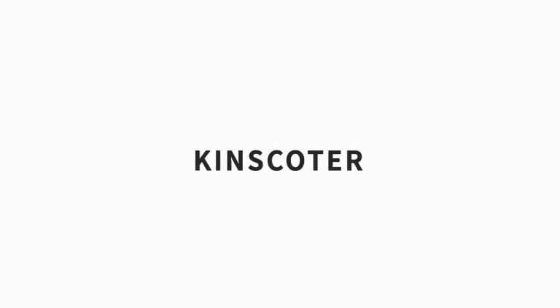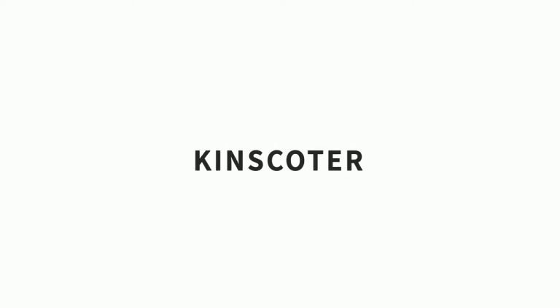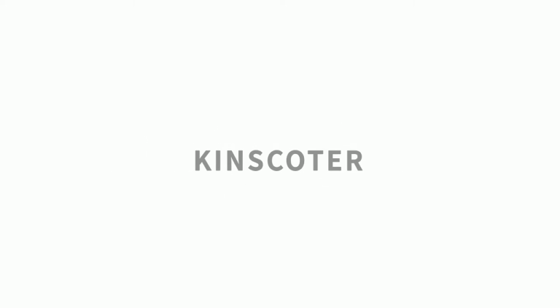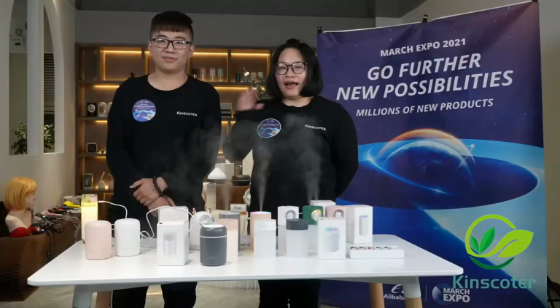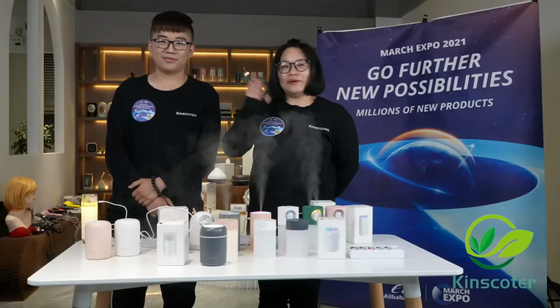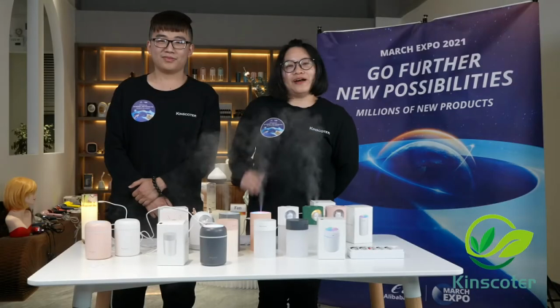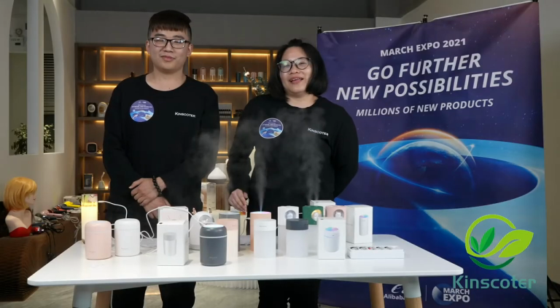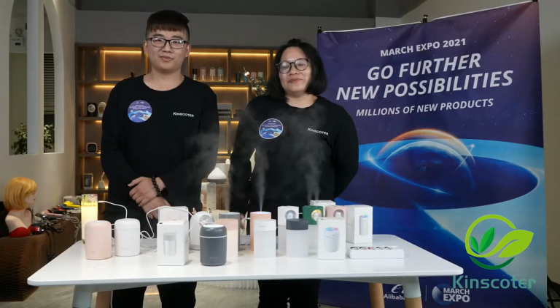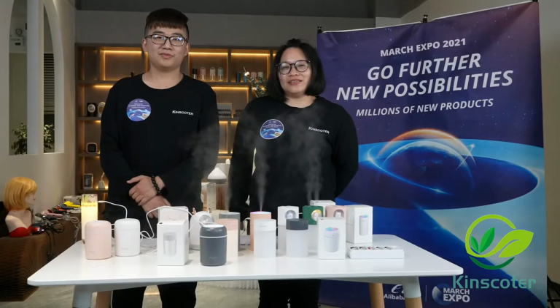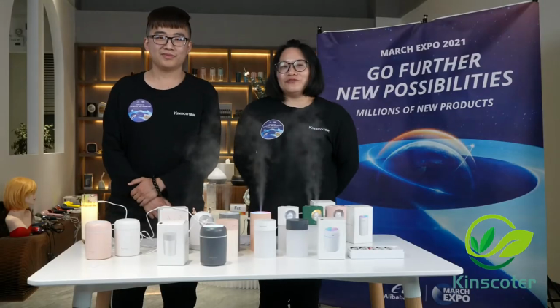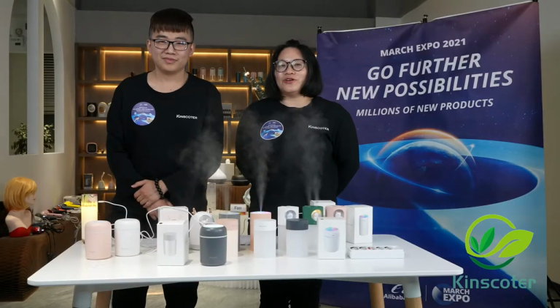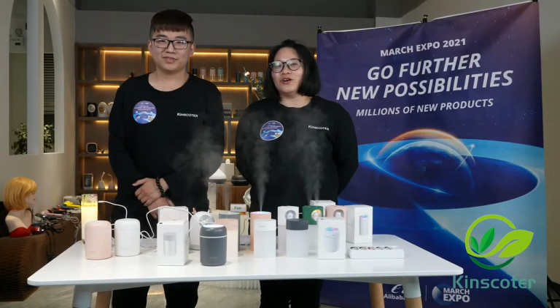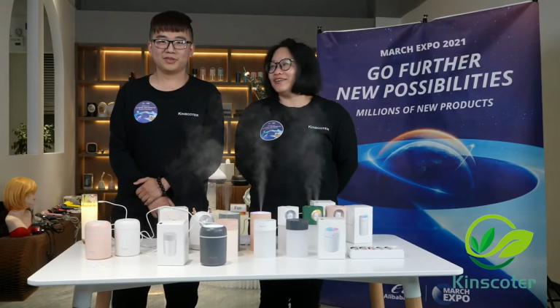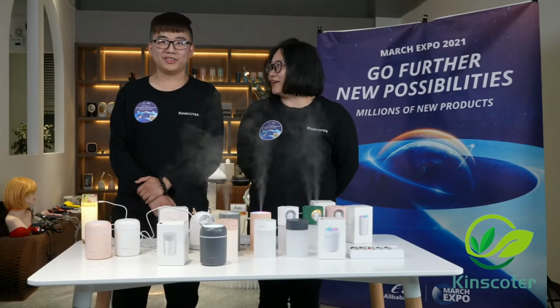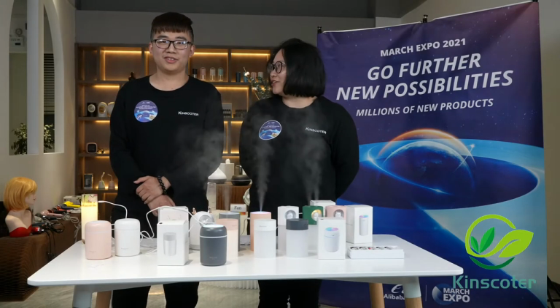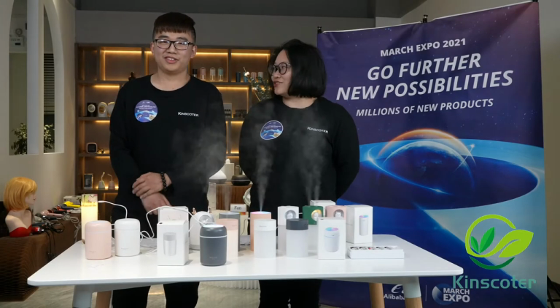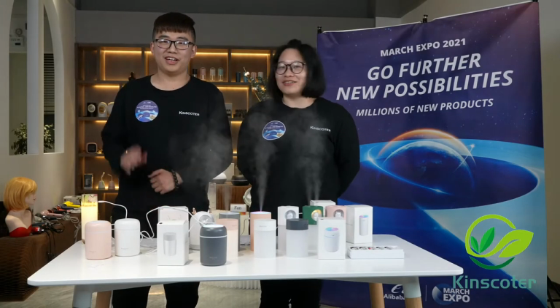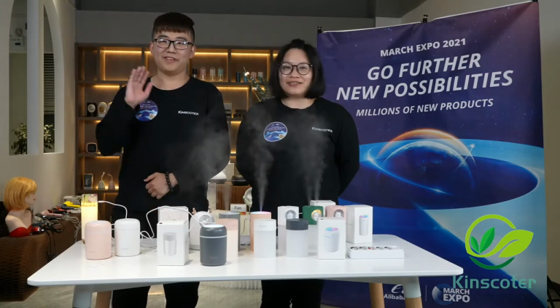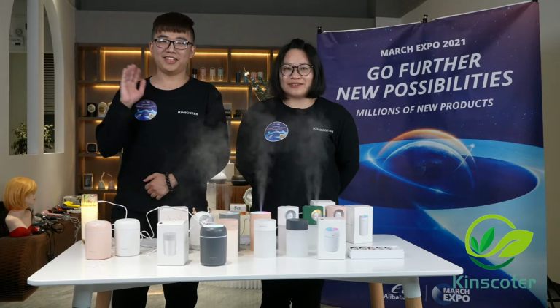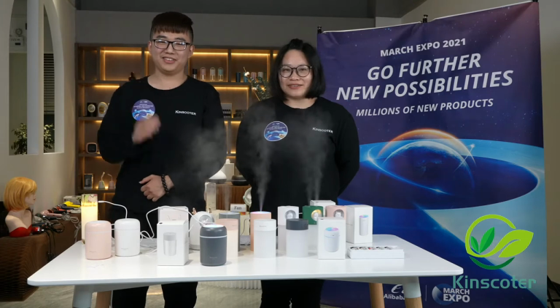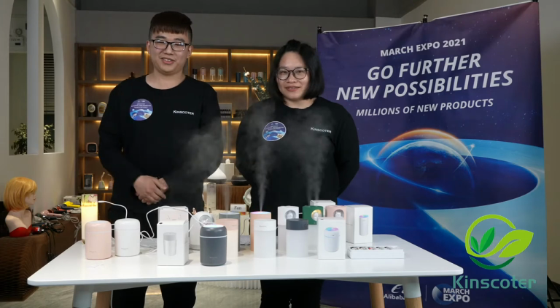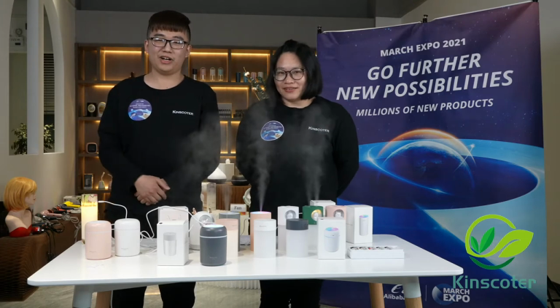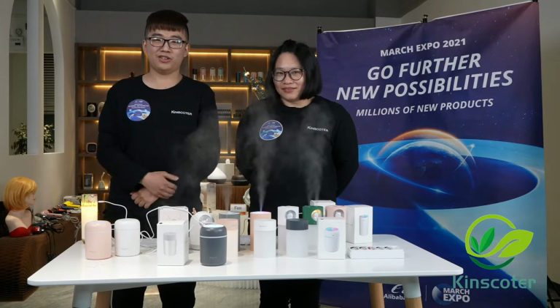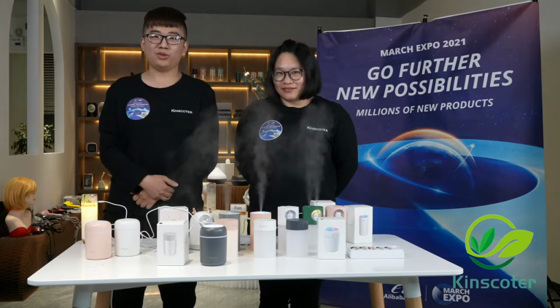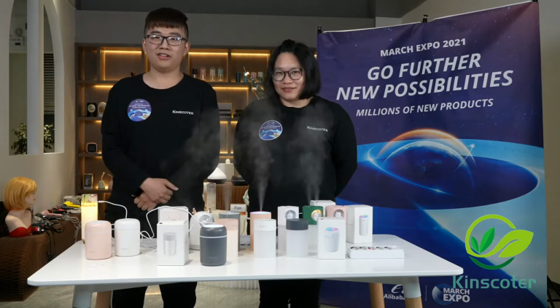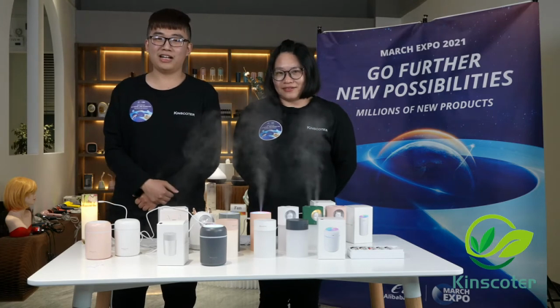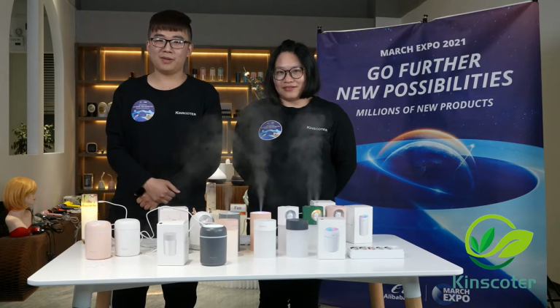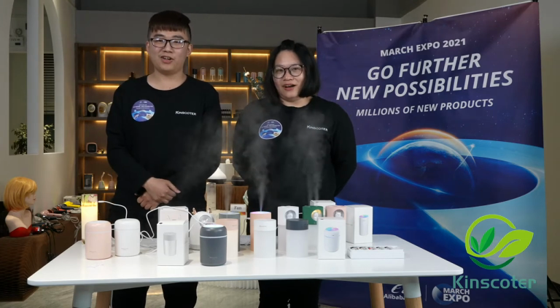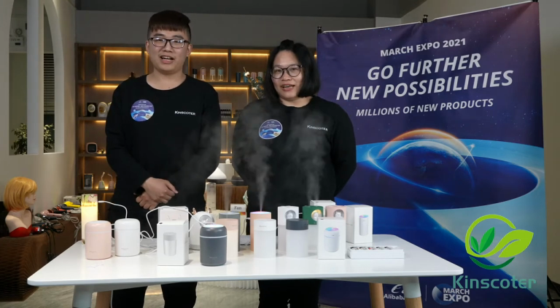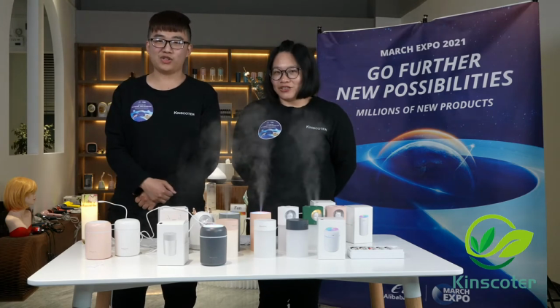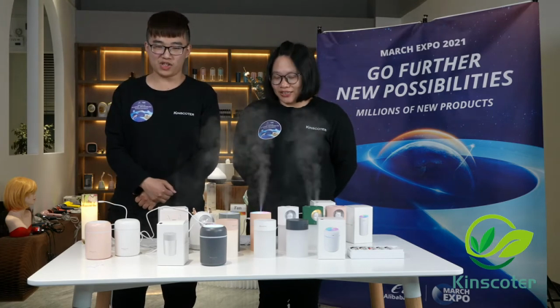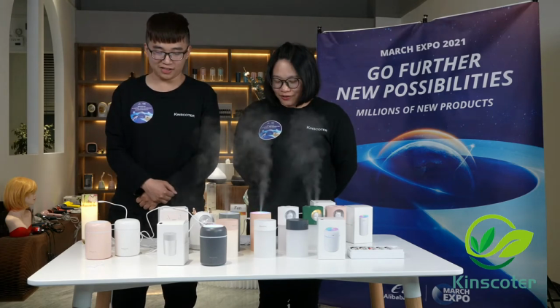Hi everyone, I'm Tina from Tongman Technology. I'm Andy. Welcome to our Alibaba Online Trade Show.